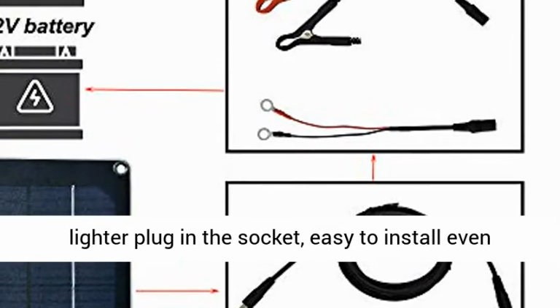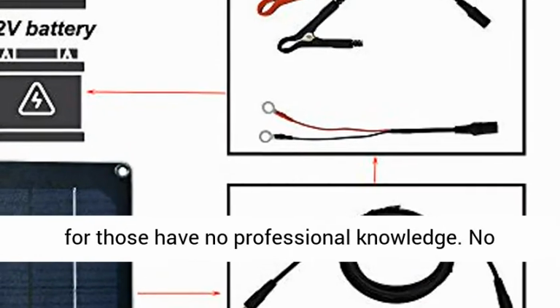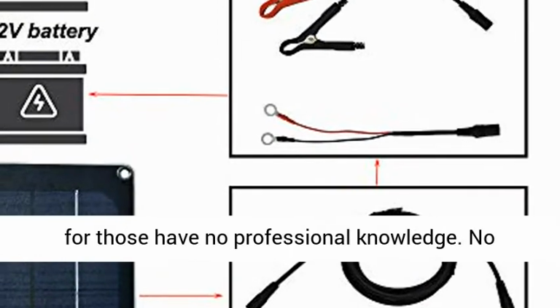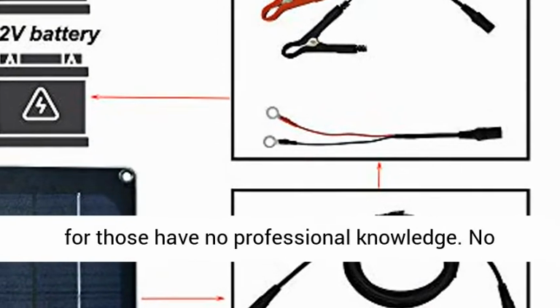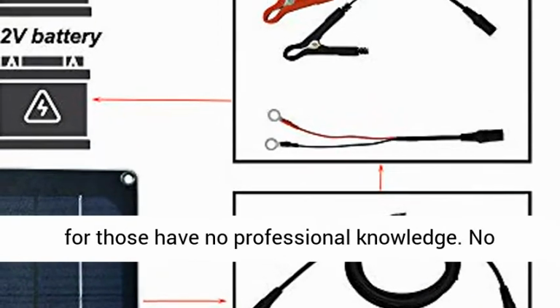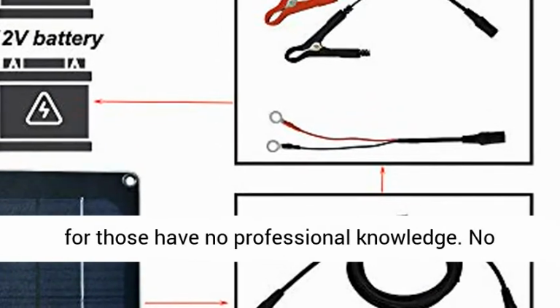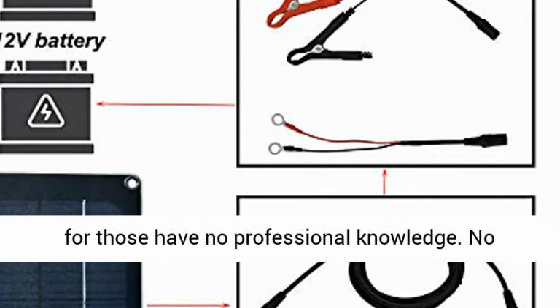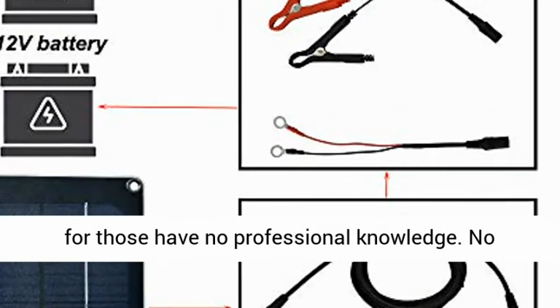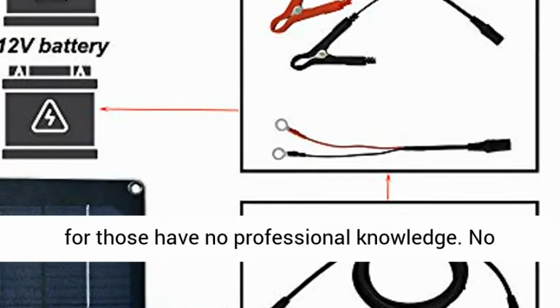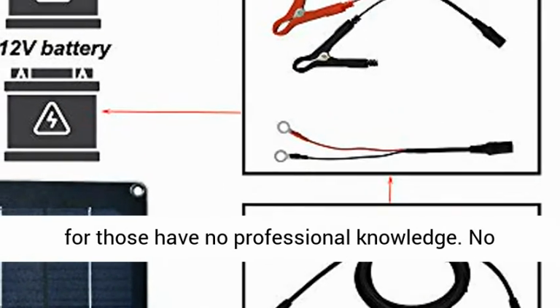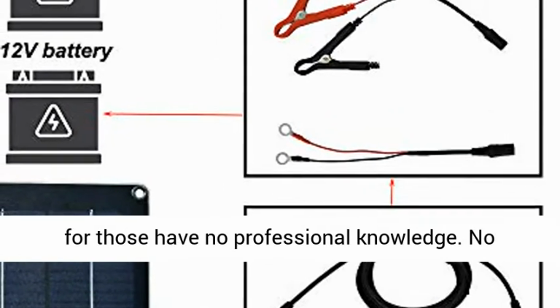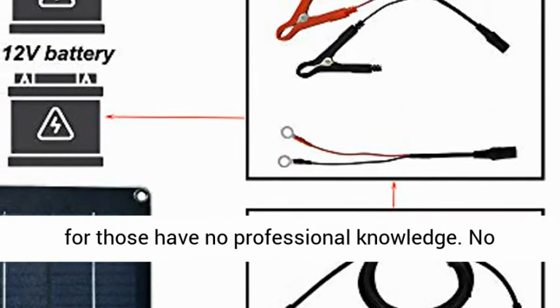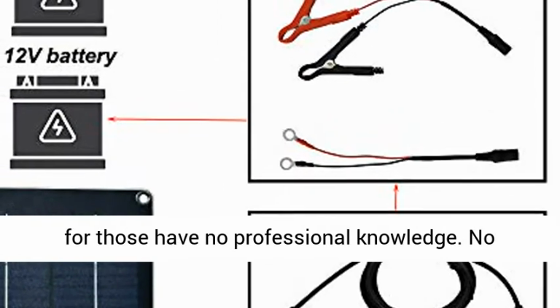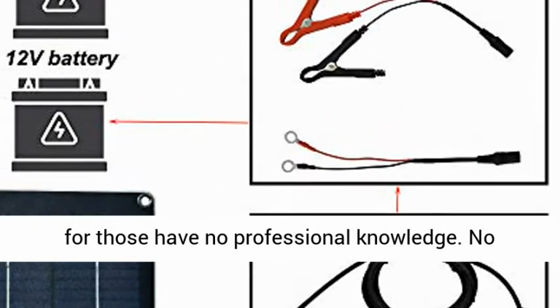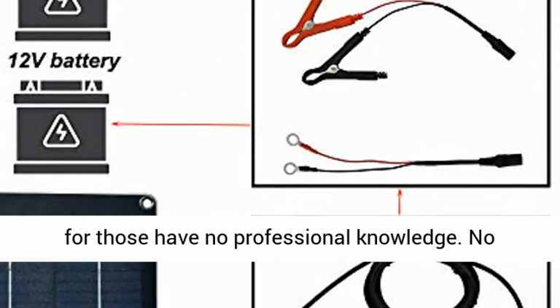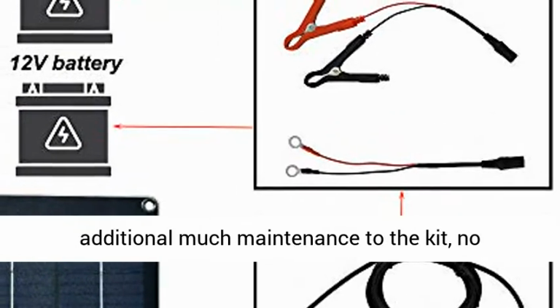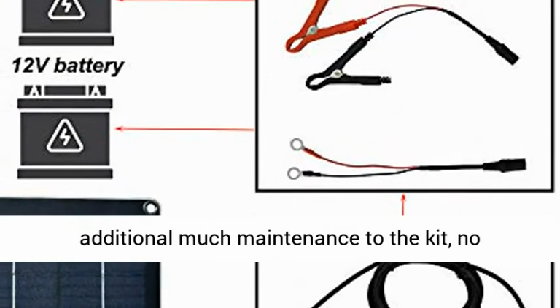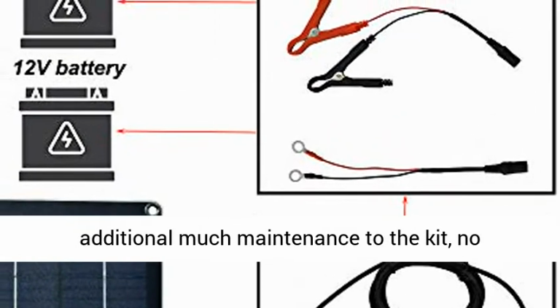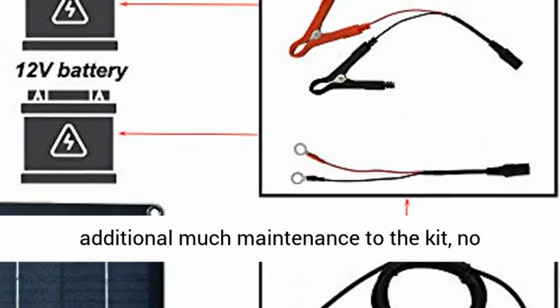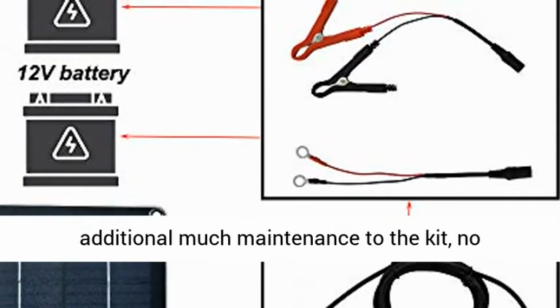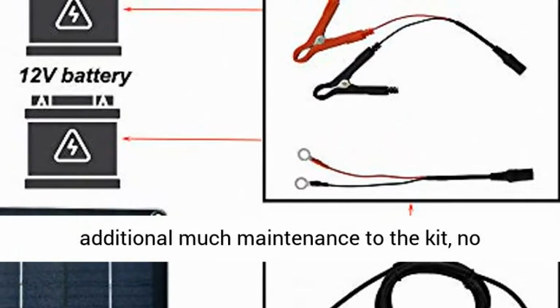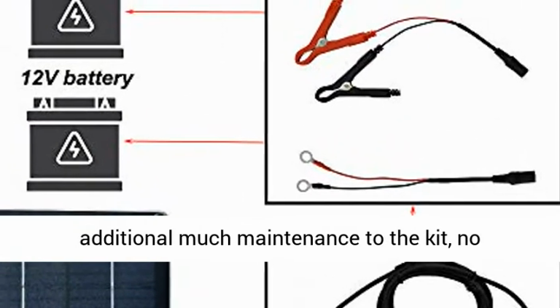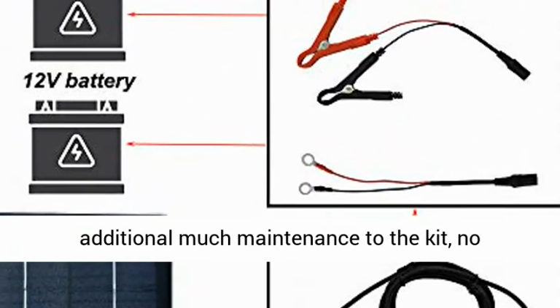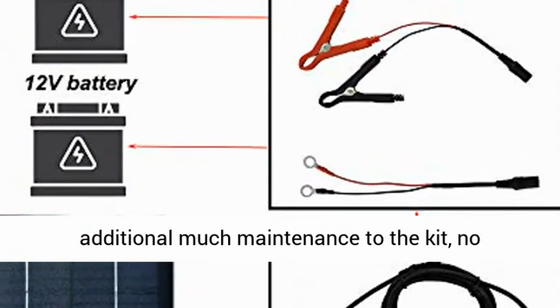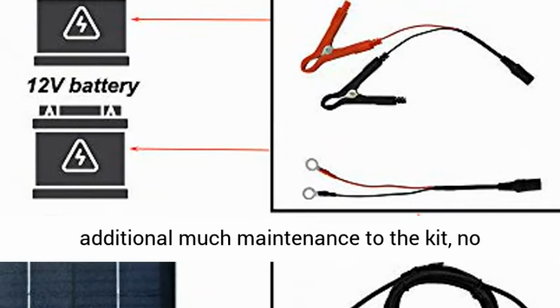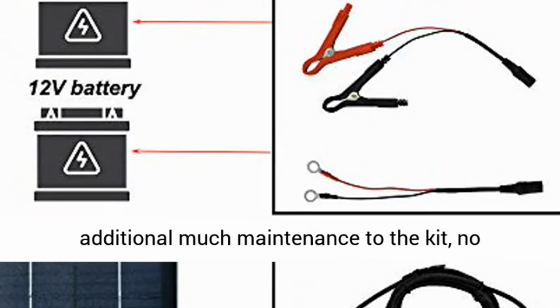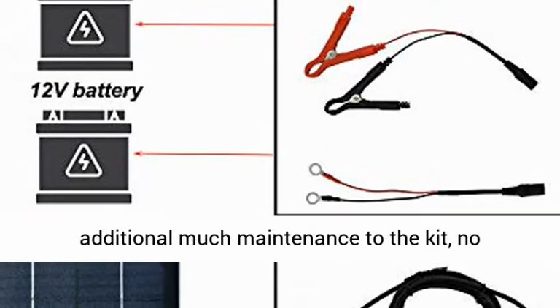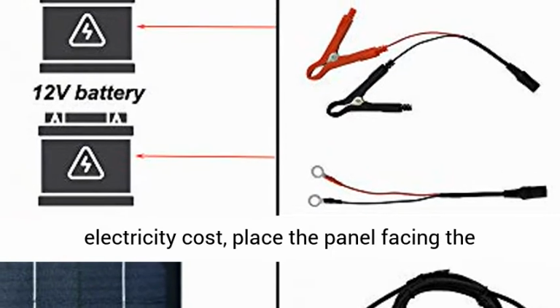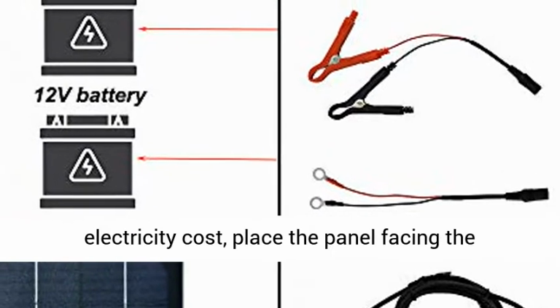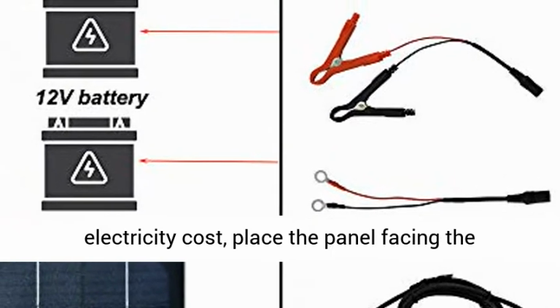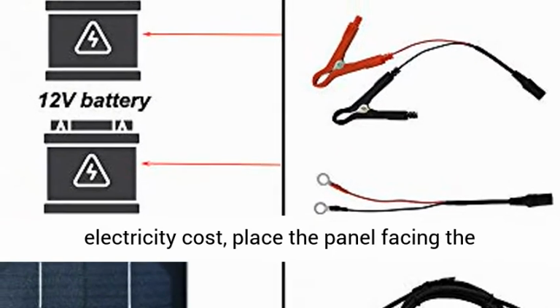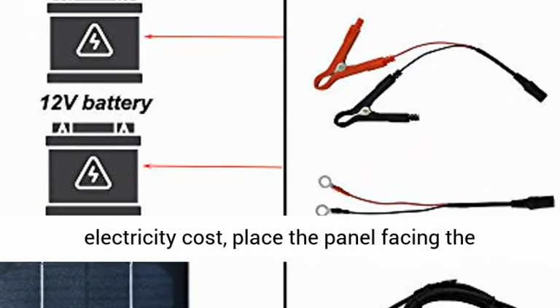Male to Female connector, included cigarette lighter plug in the socket — easy to install even for those with no professional knowledge.